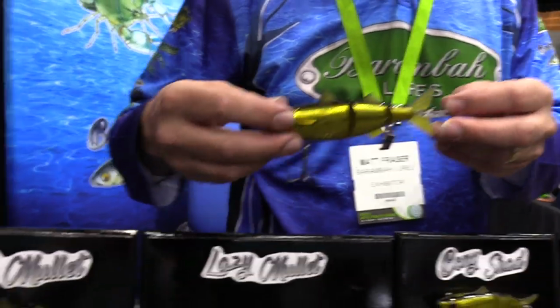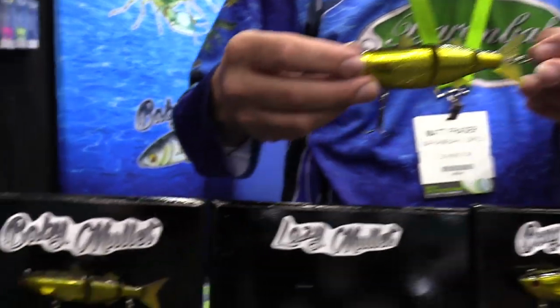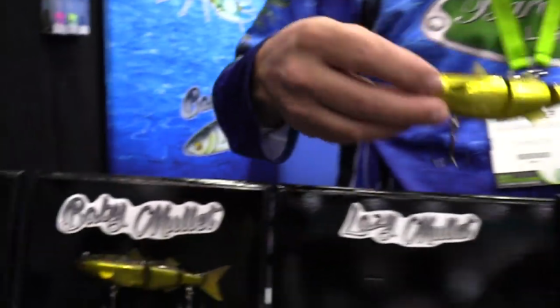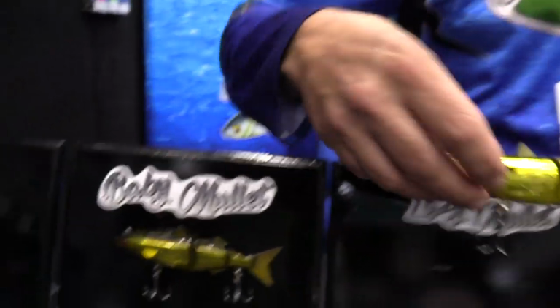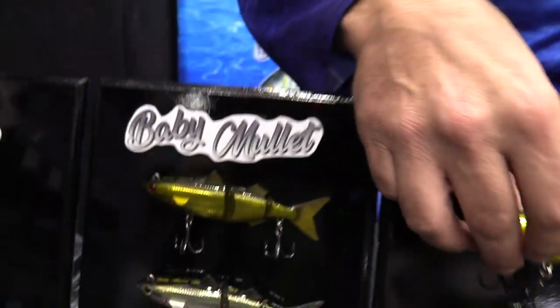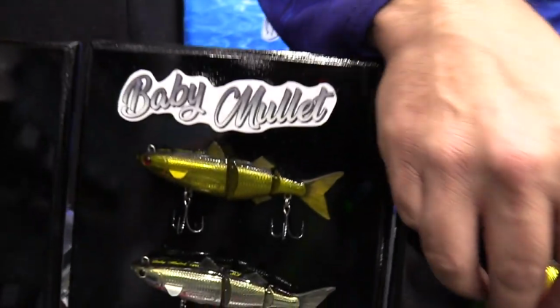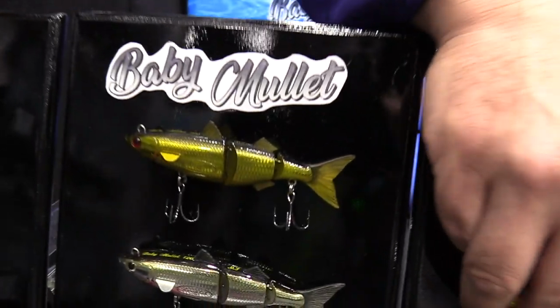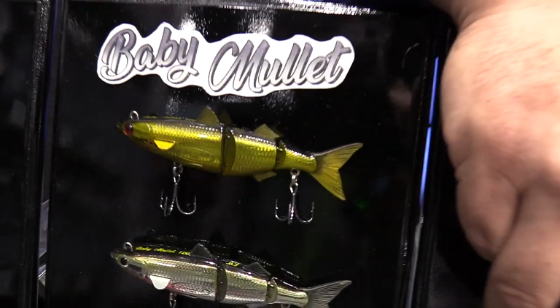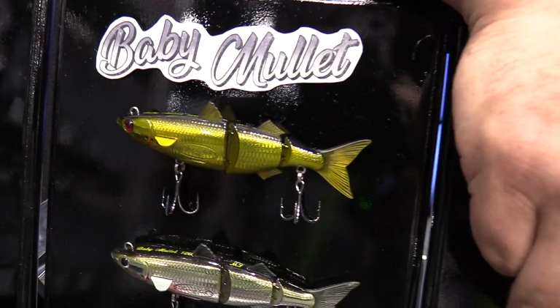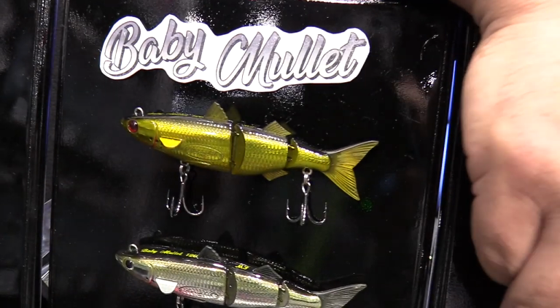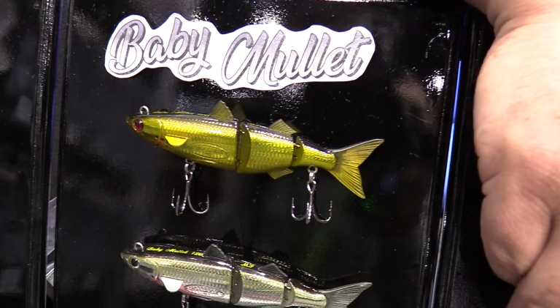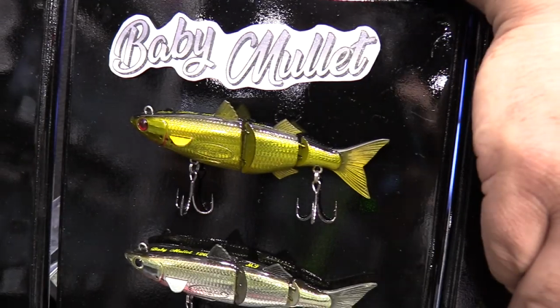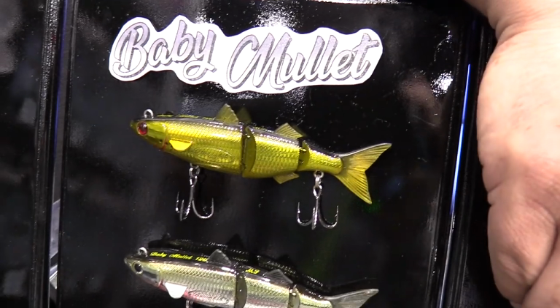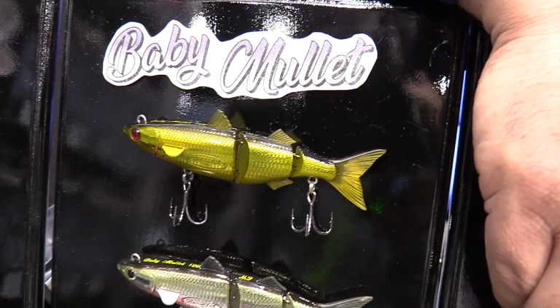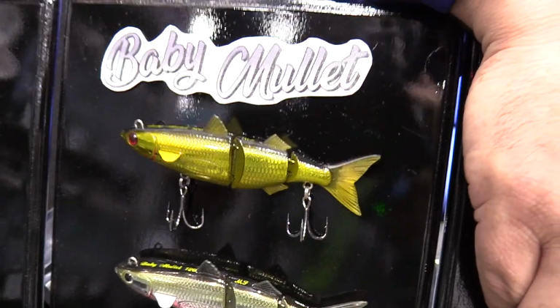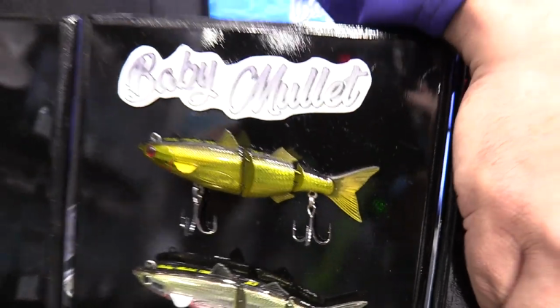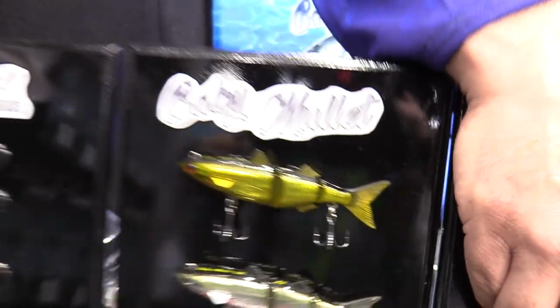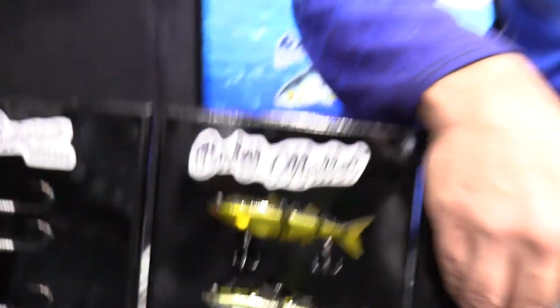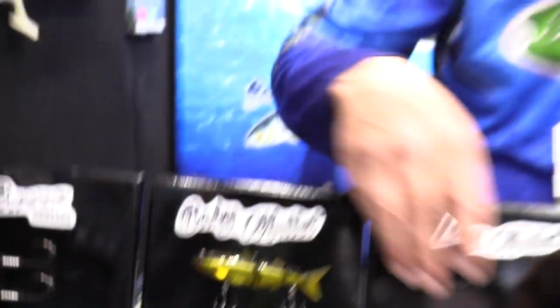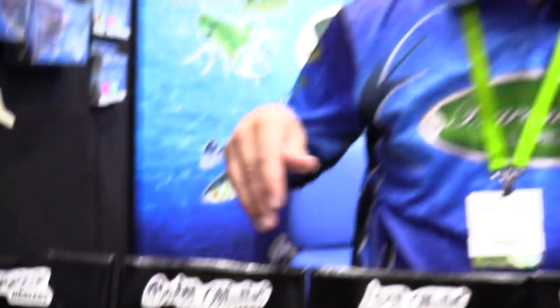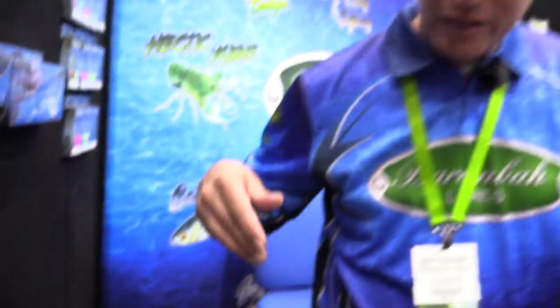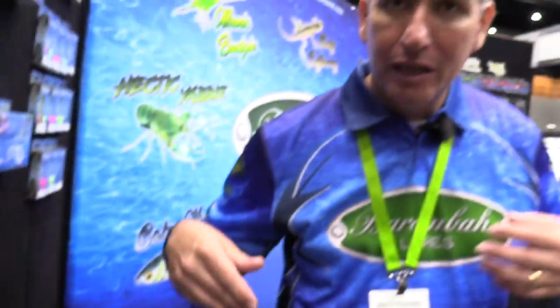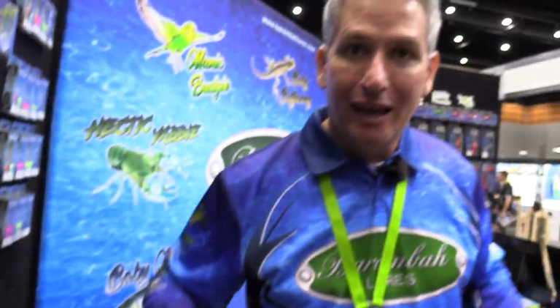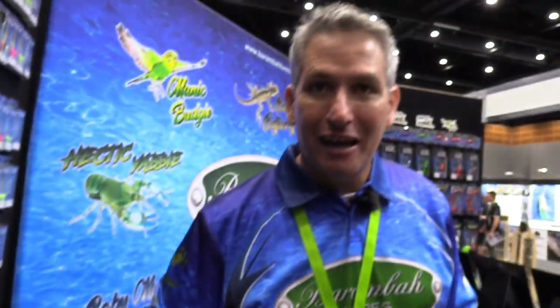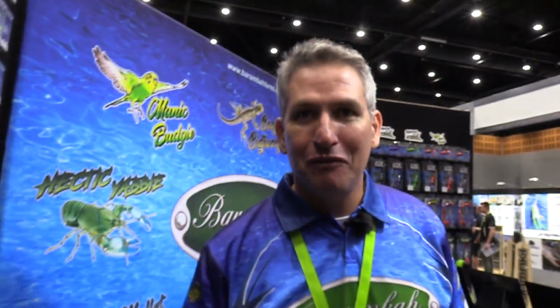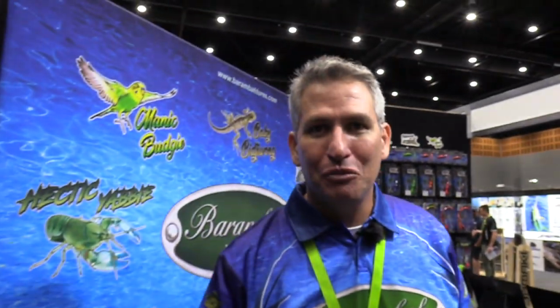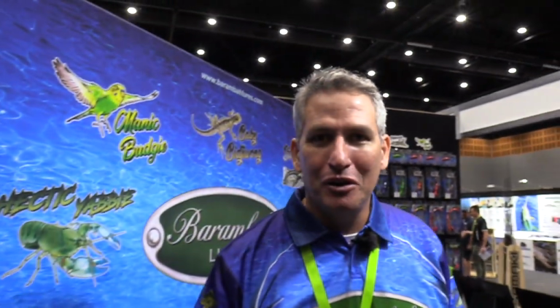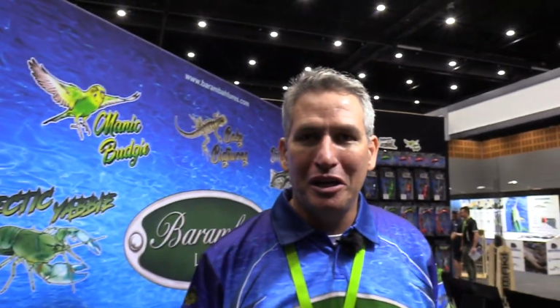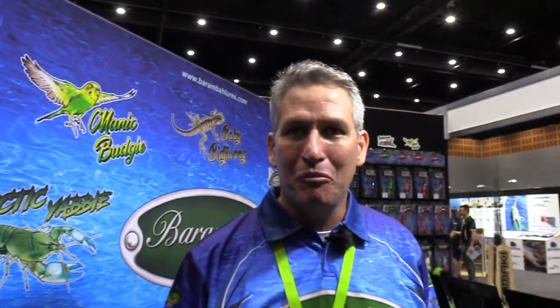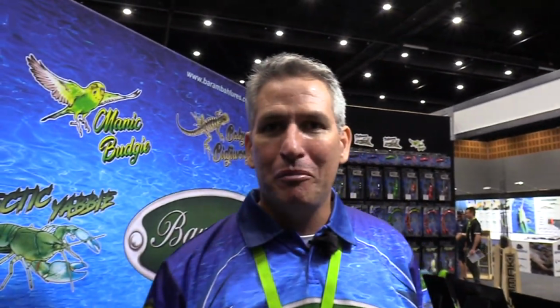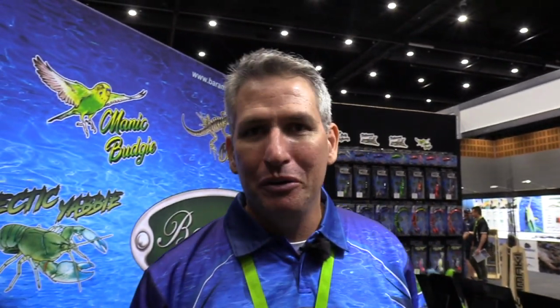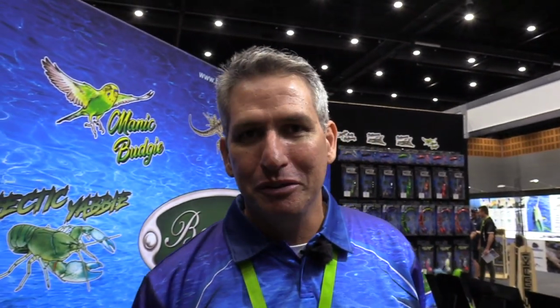You can fish them almost like a soft rod. That's the new products here at AFTA 2019 from Bramble Lewis.